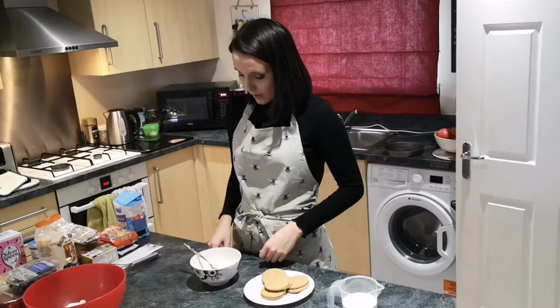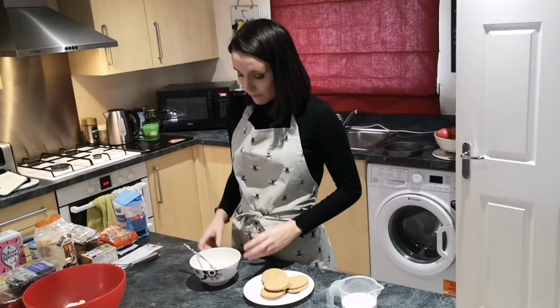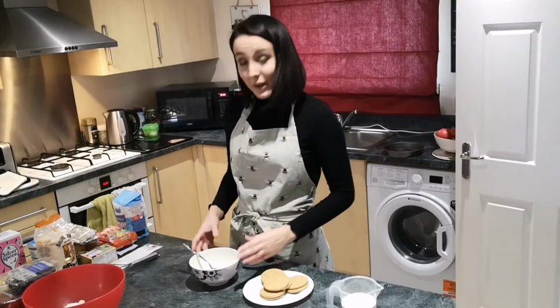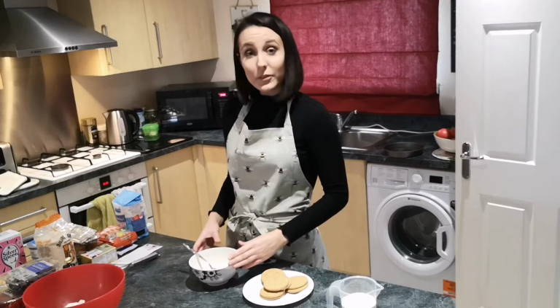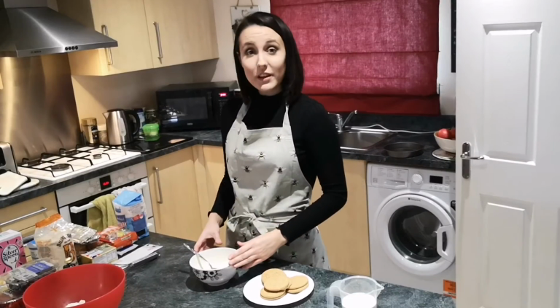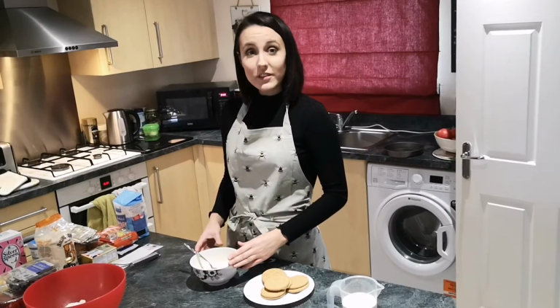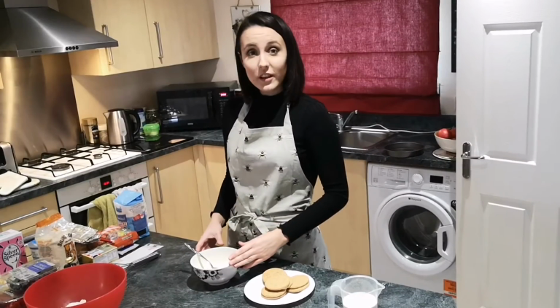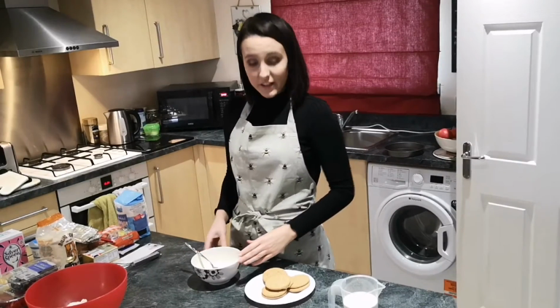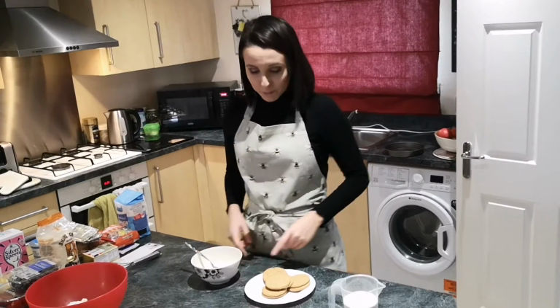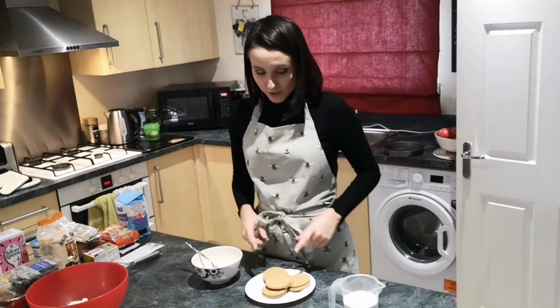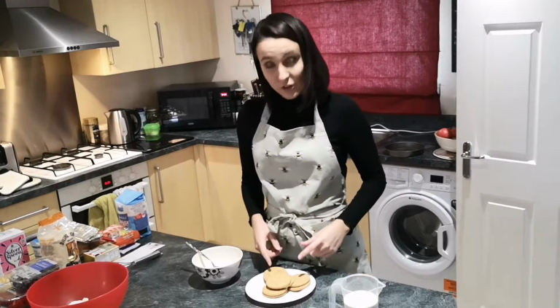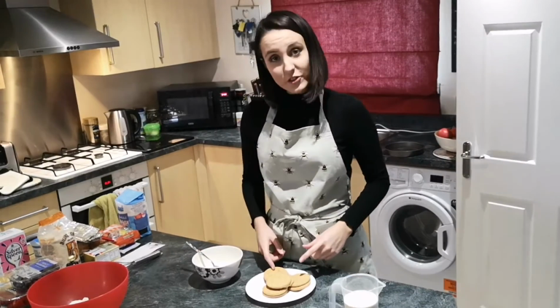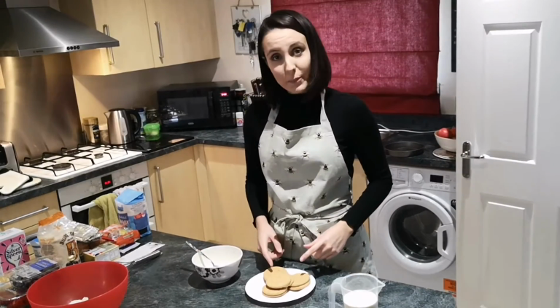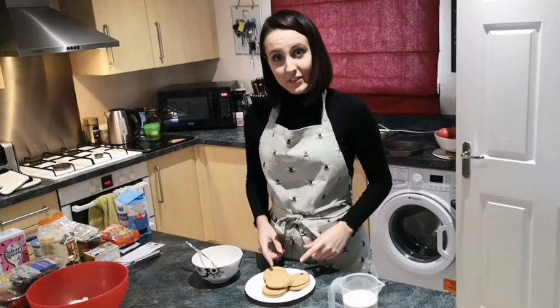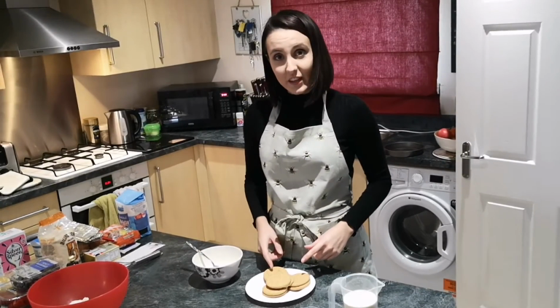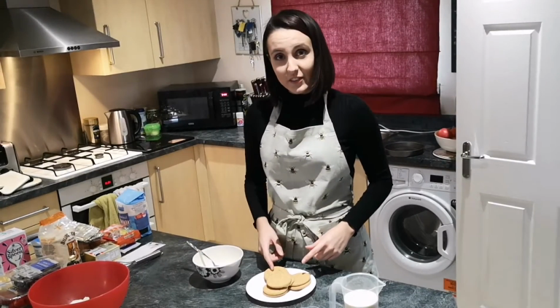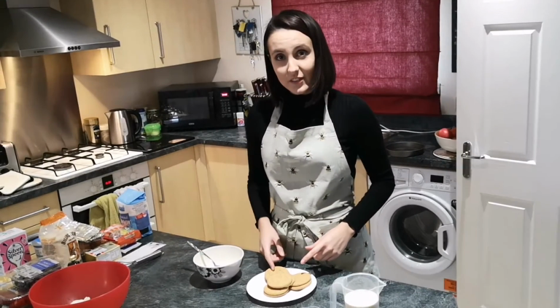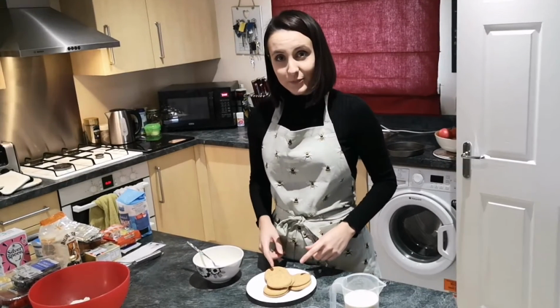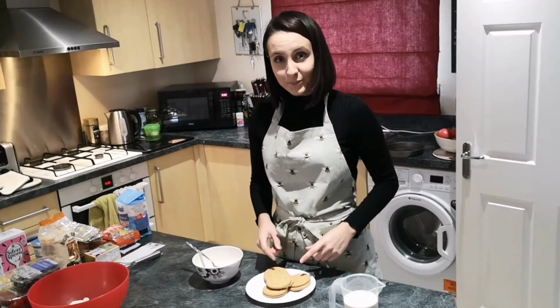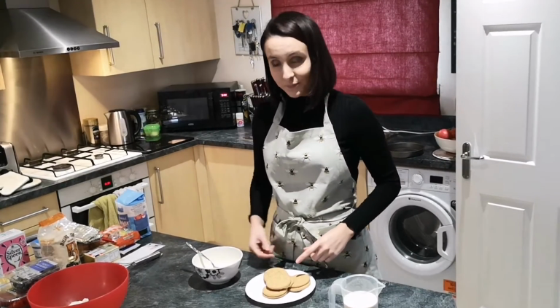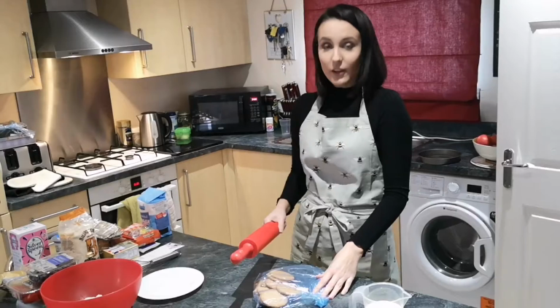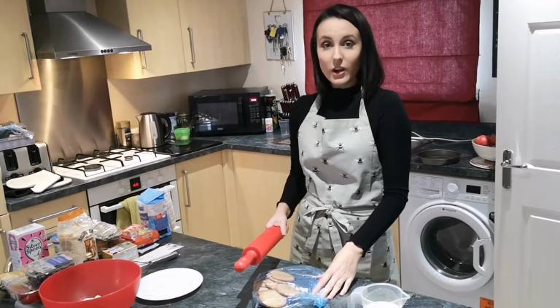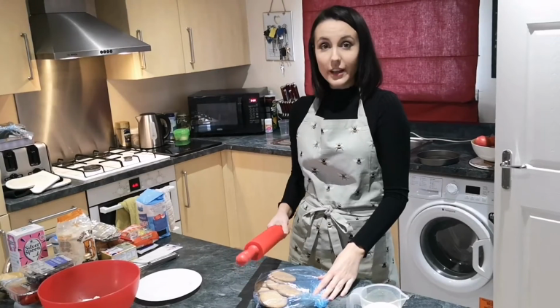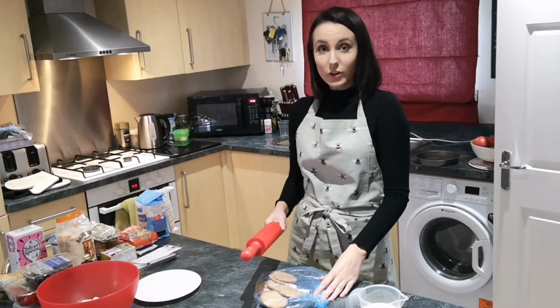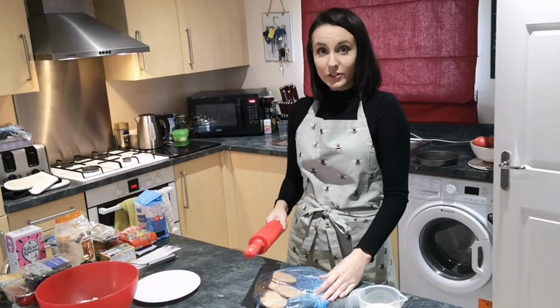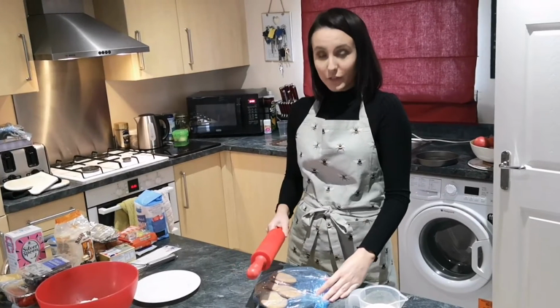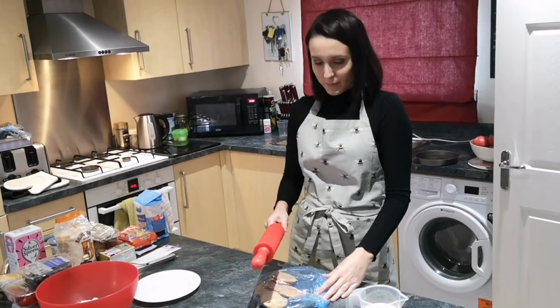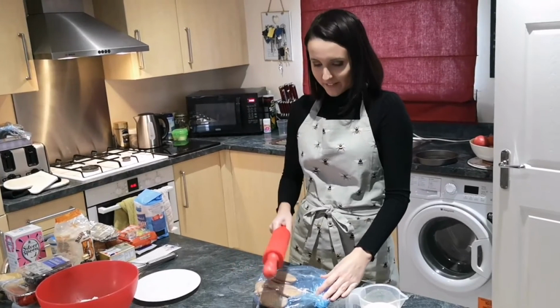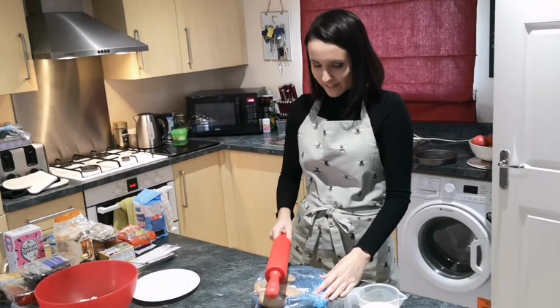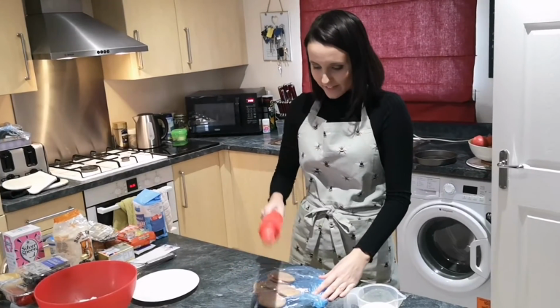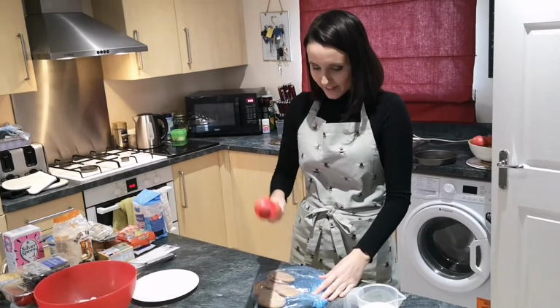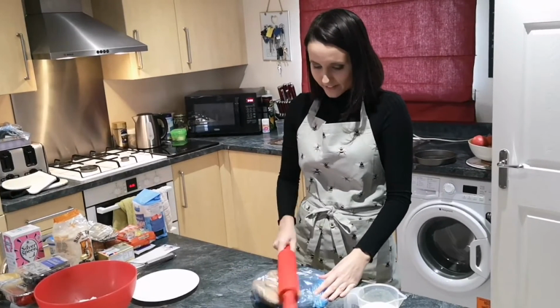I've melted the butter, now I'm going to crush the biscuits.